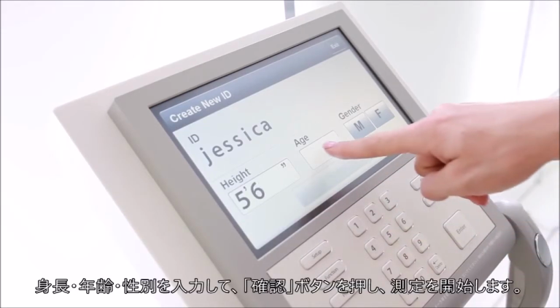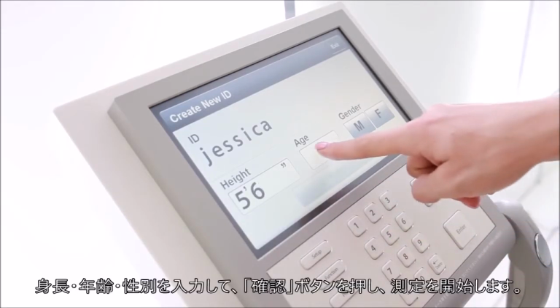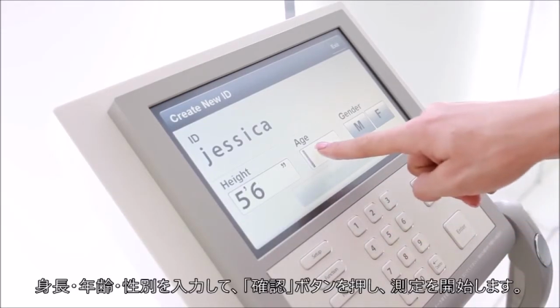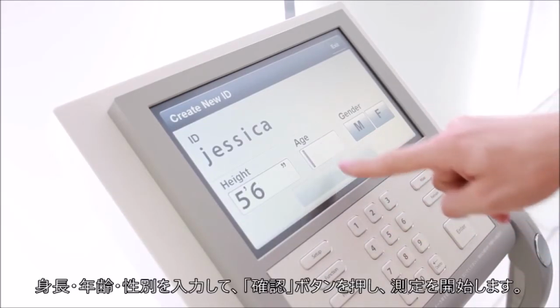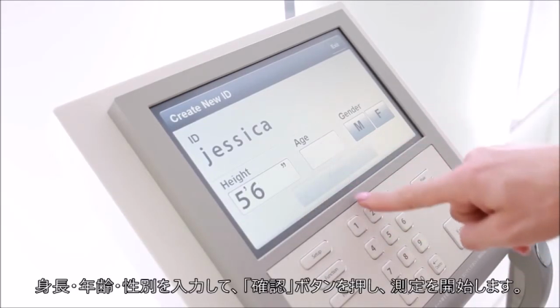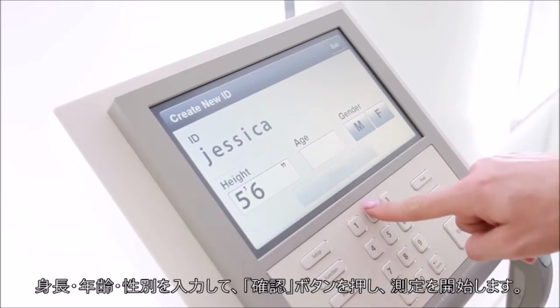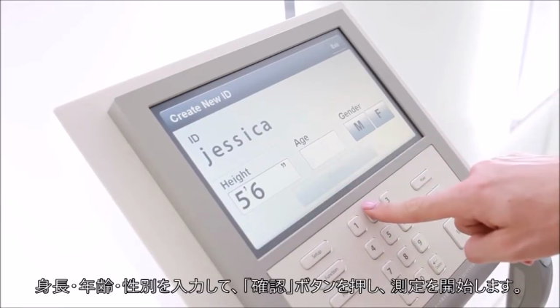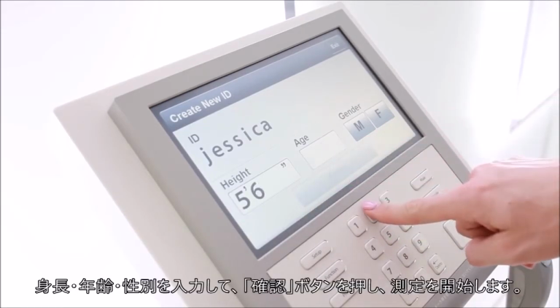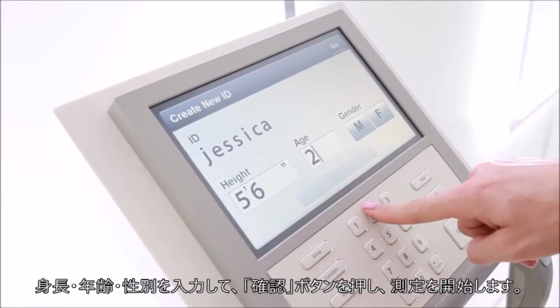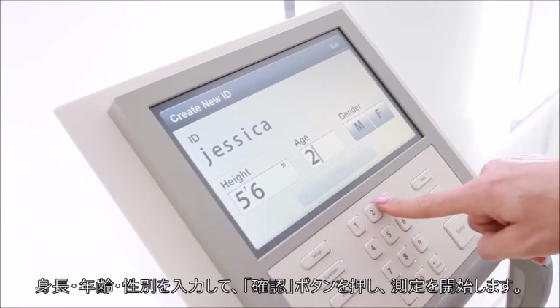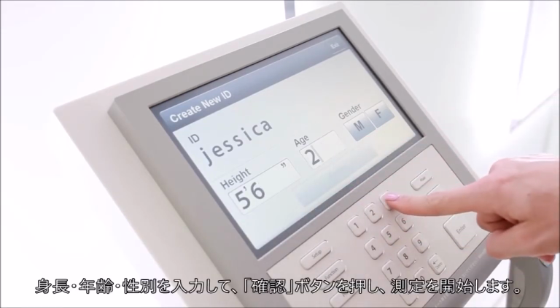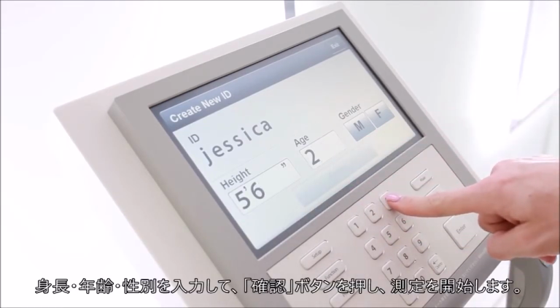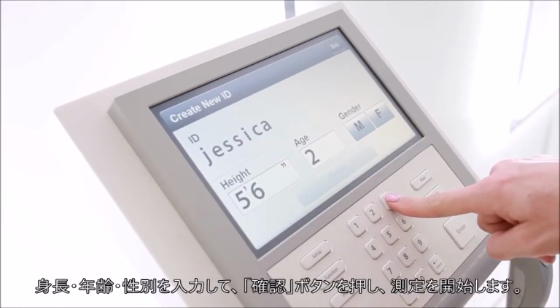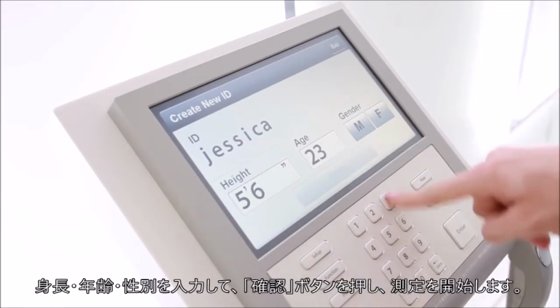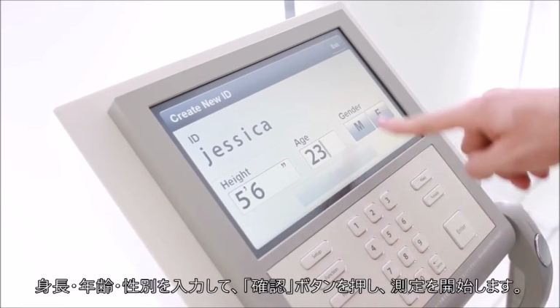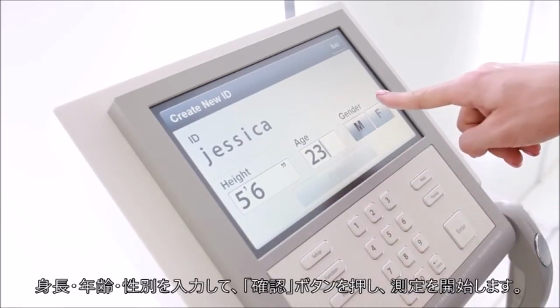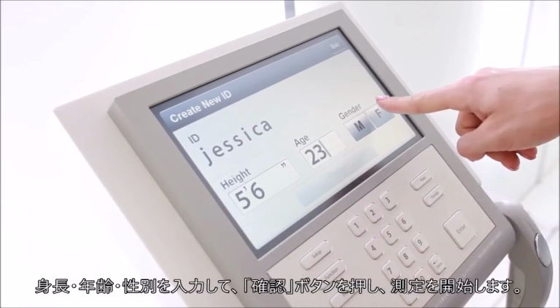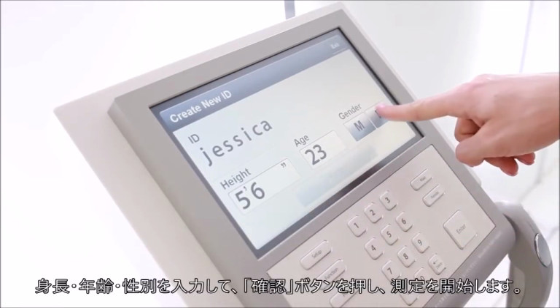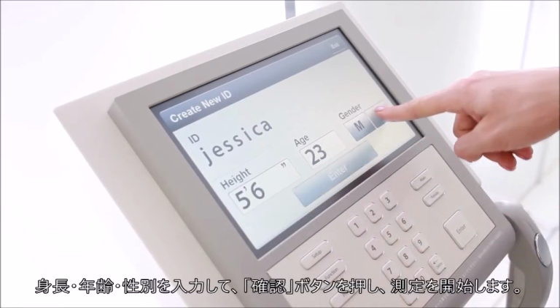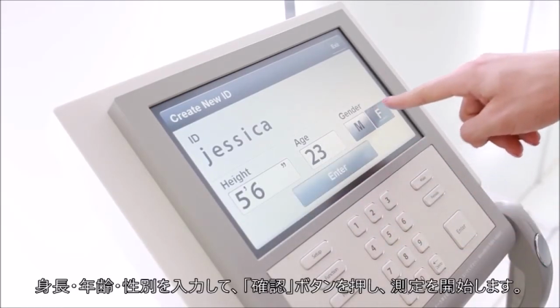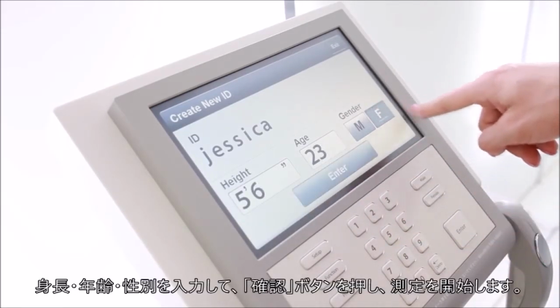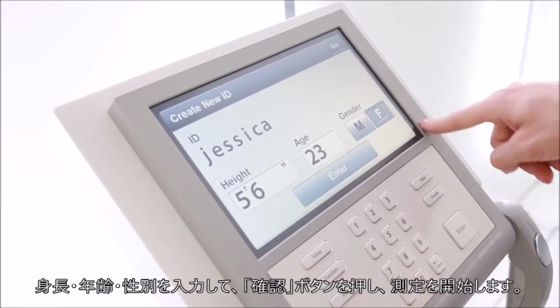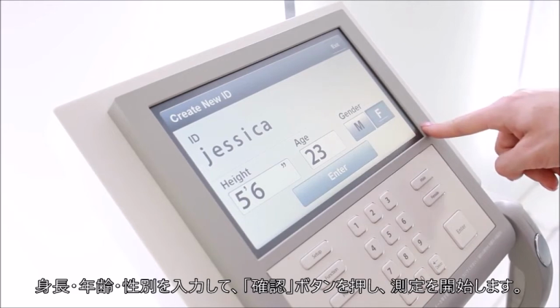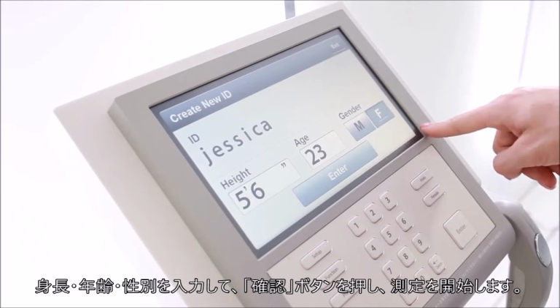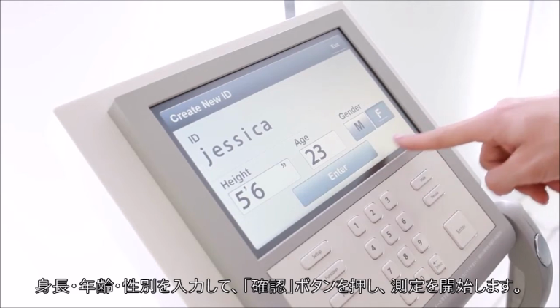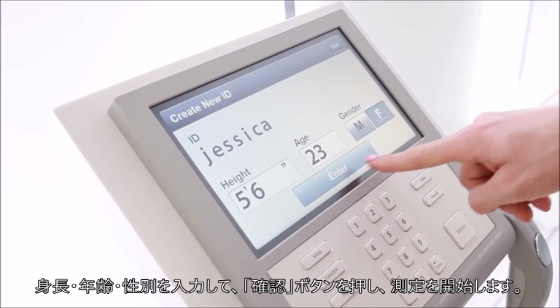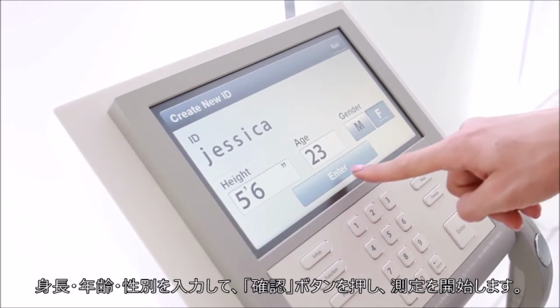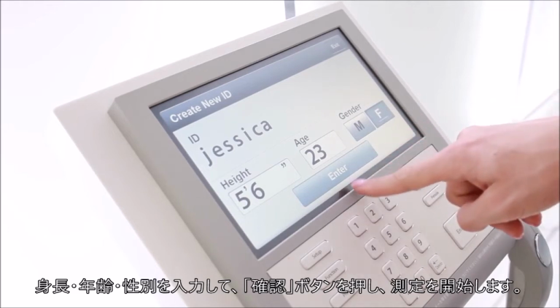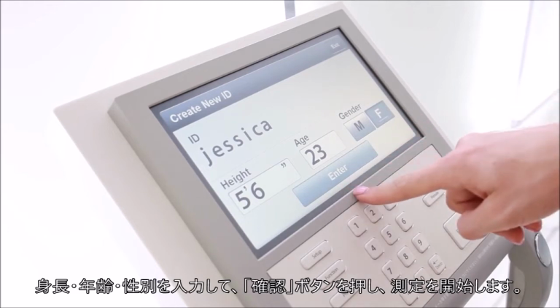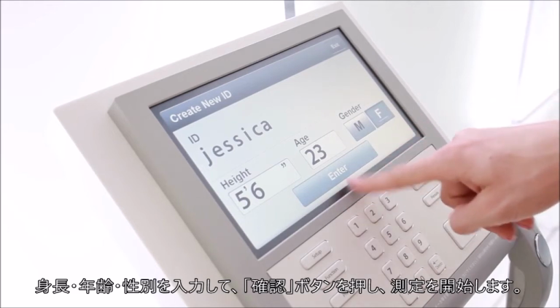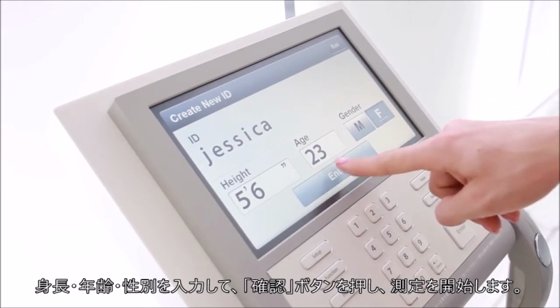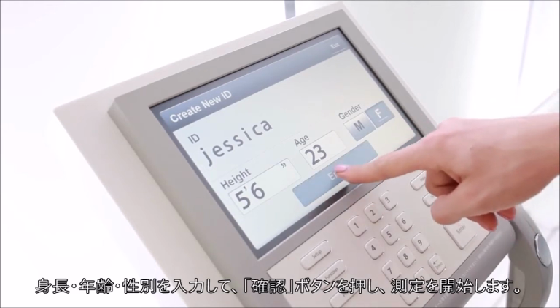Confirm your personal profile, then press enter to begin the InBody test.